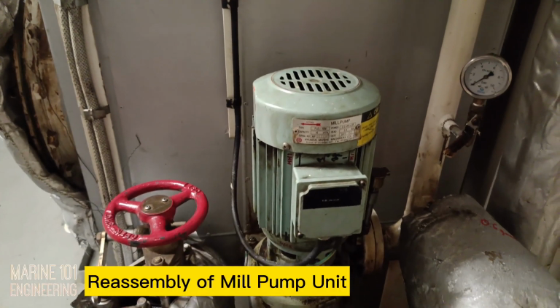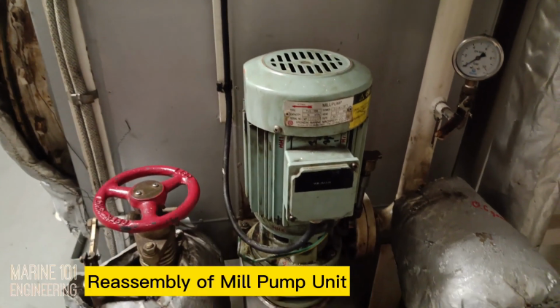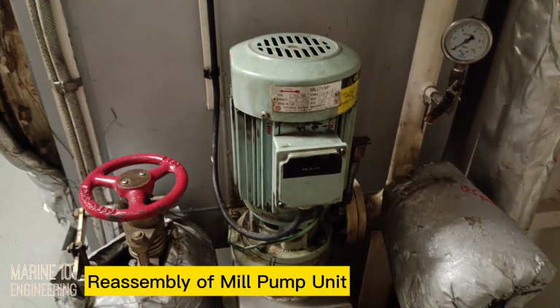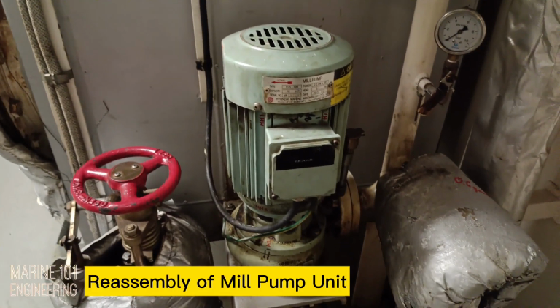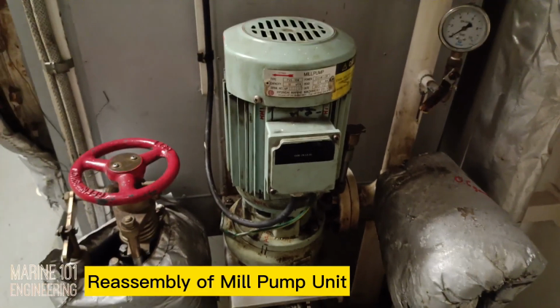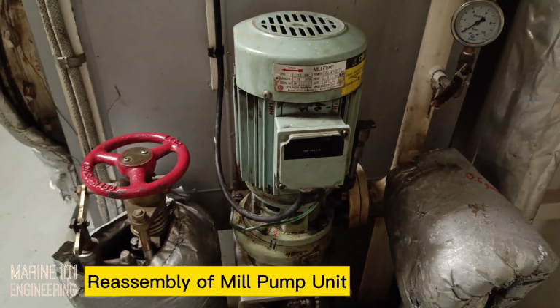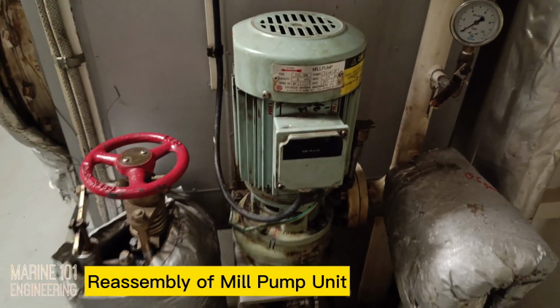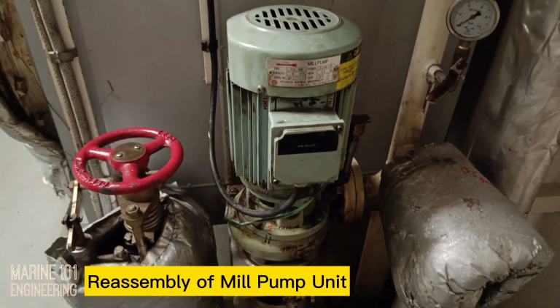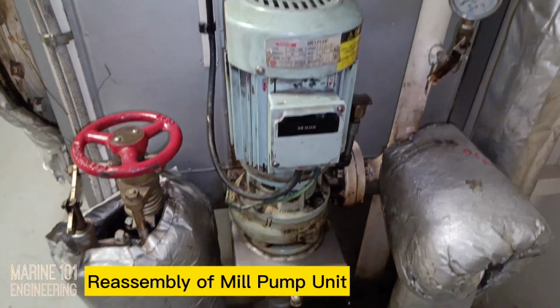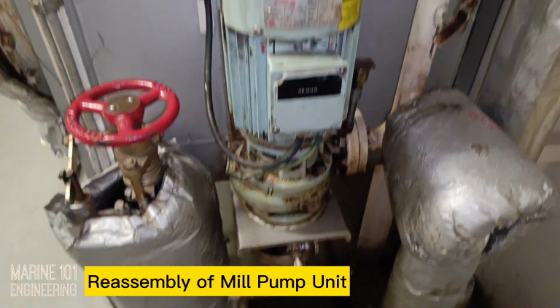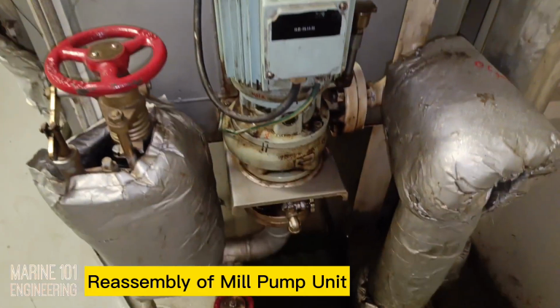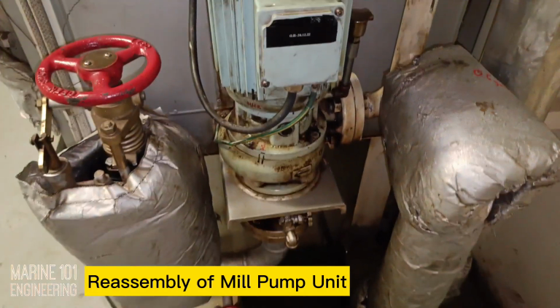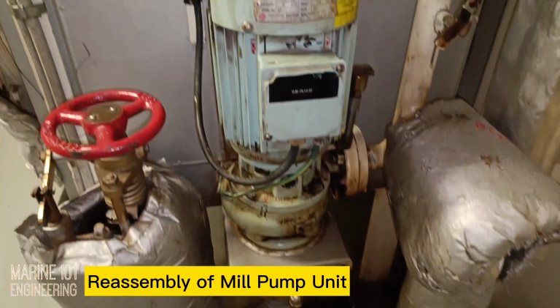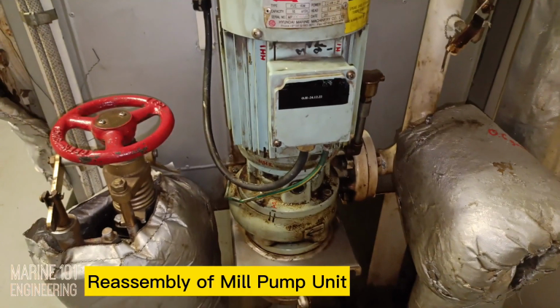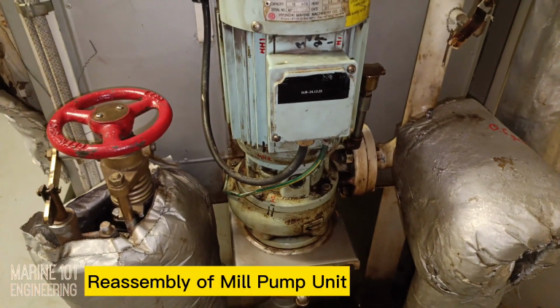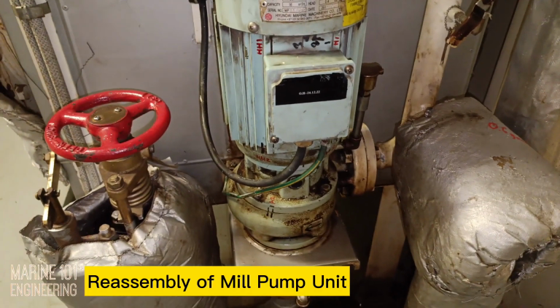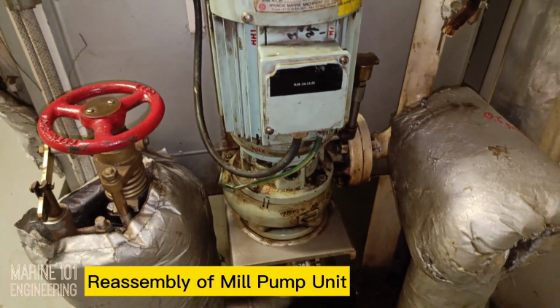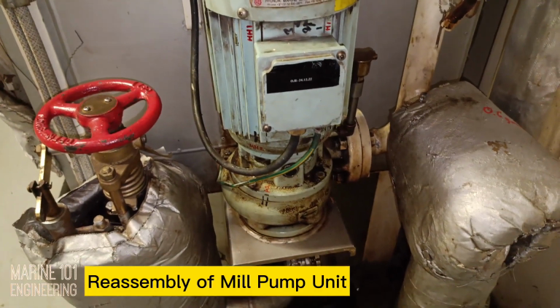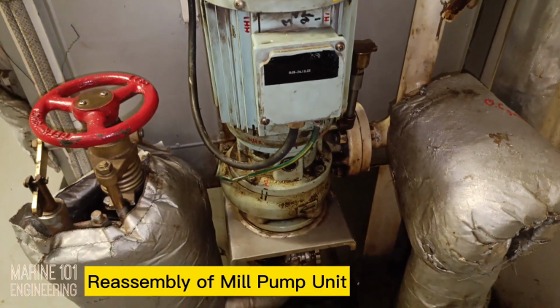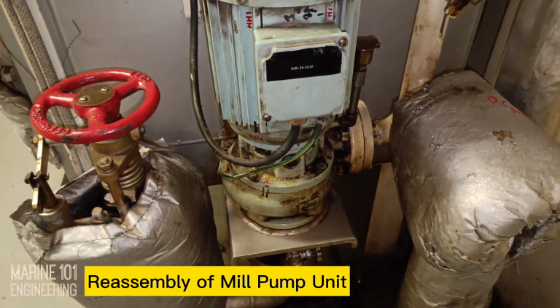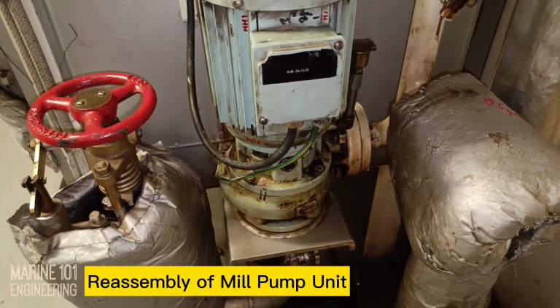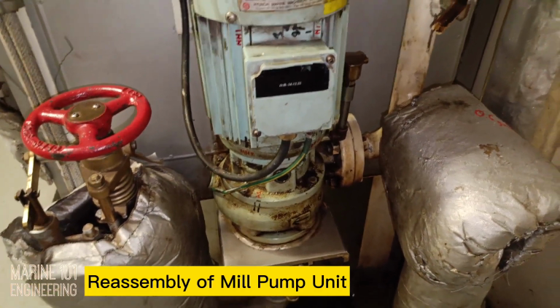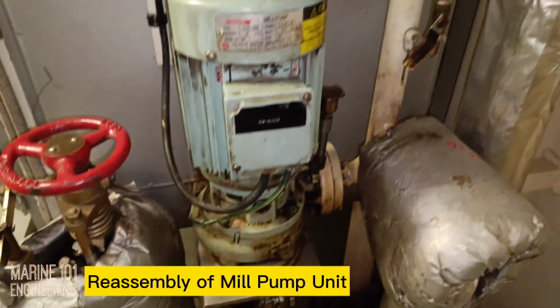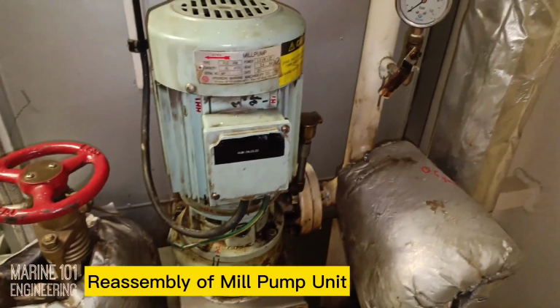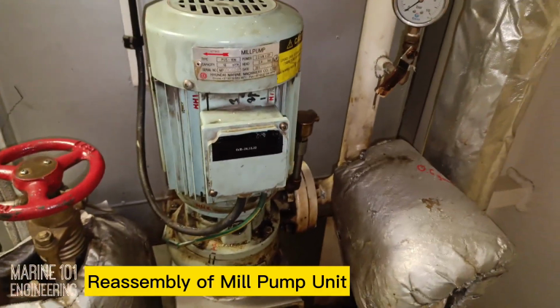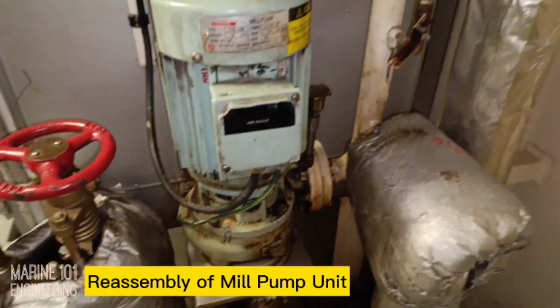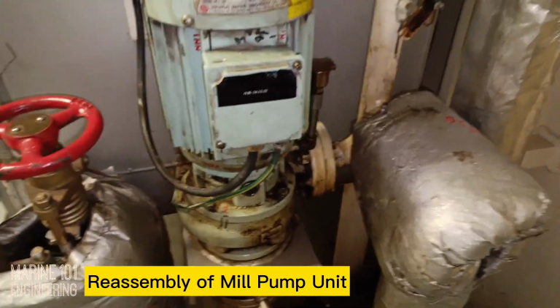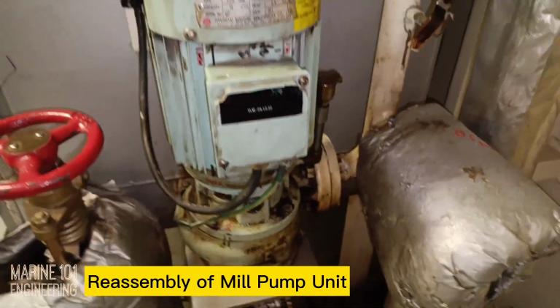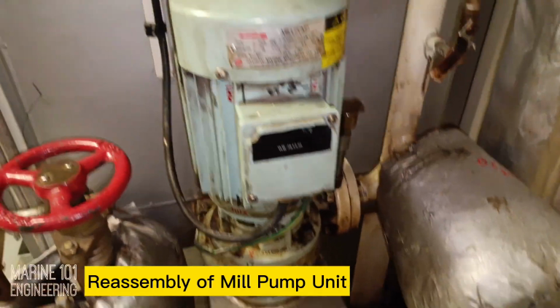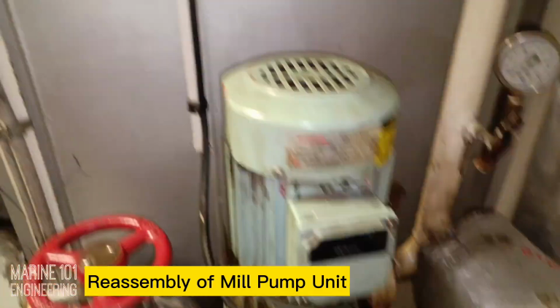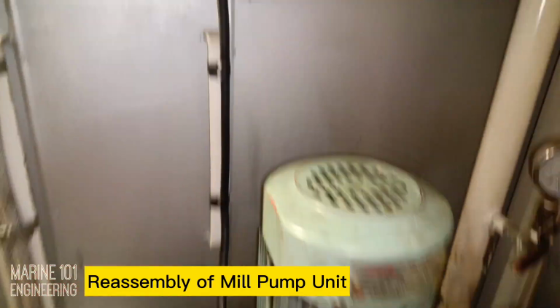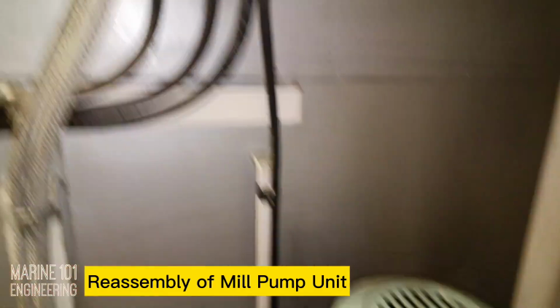The pump was assembled and run tested for leakages. No leakage was found and the pump ran in normal condition.